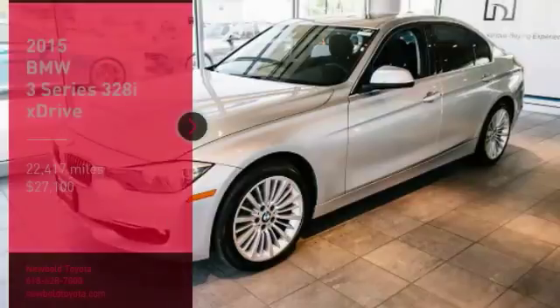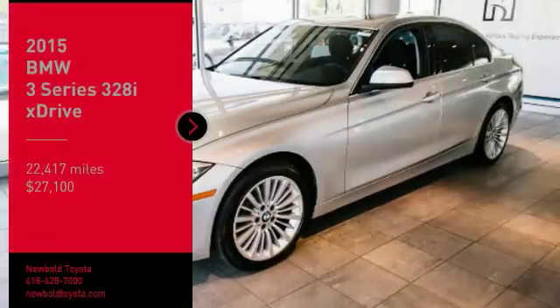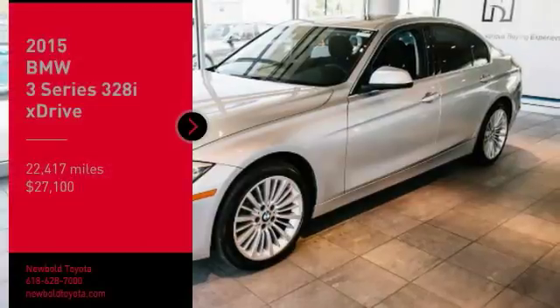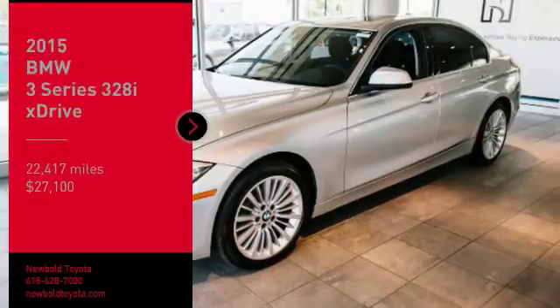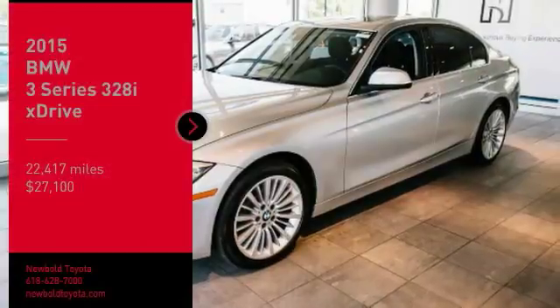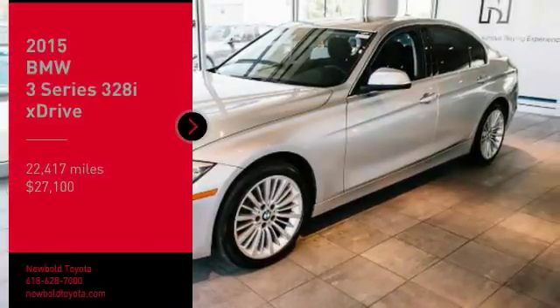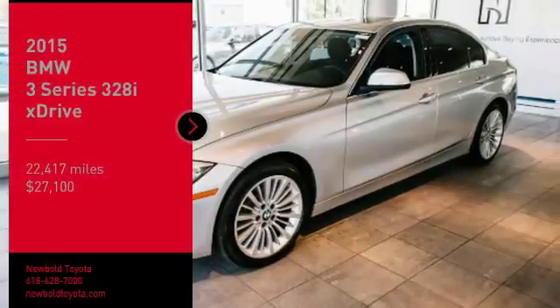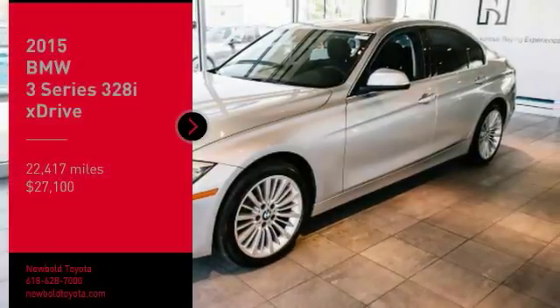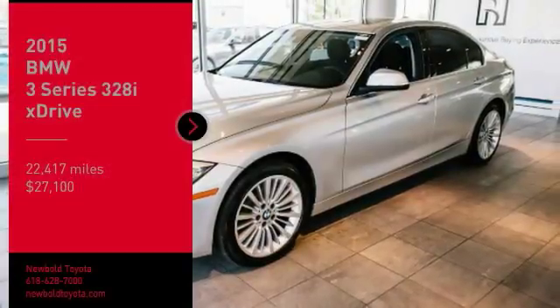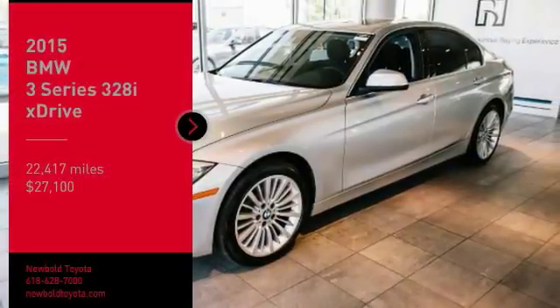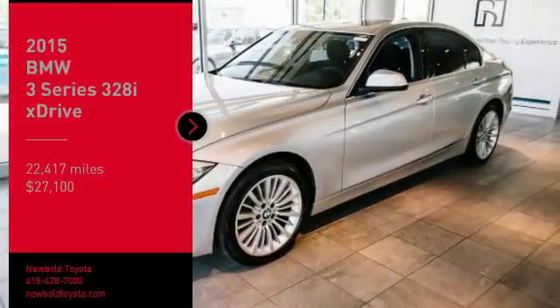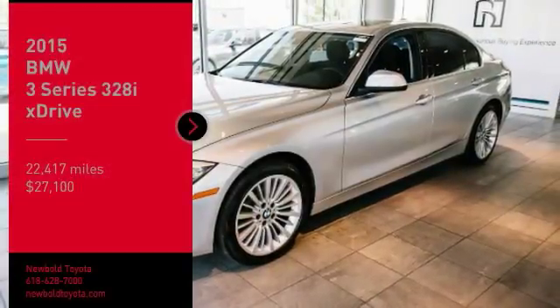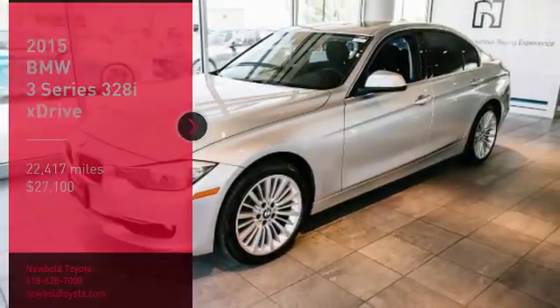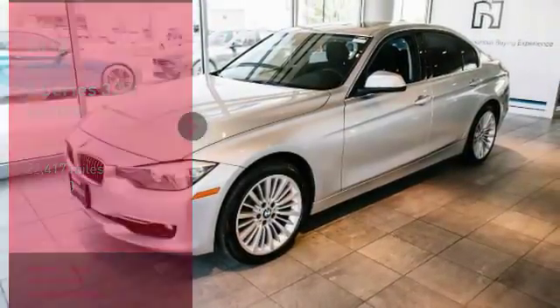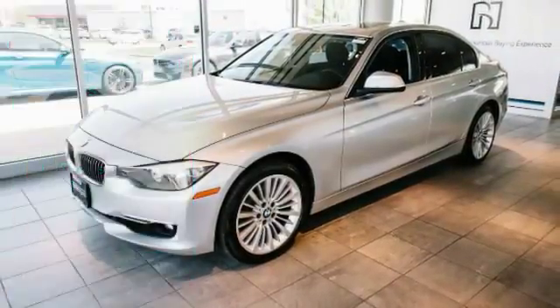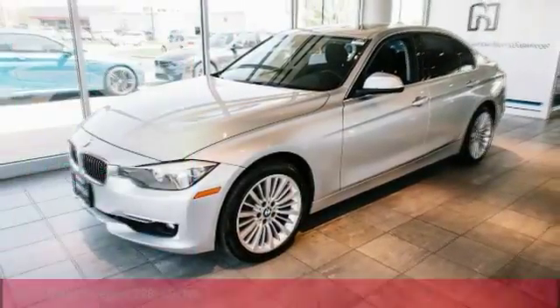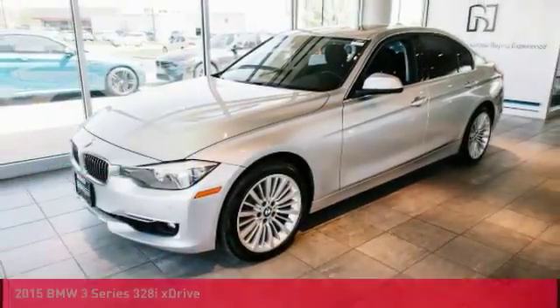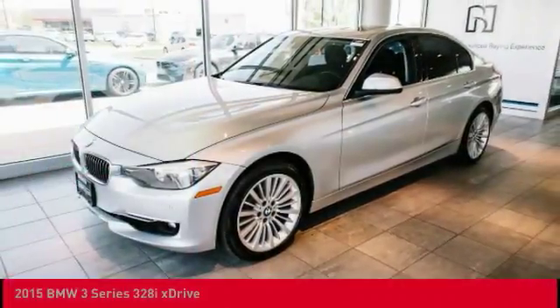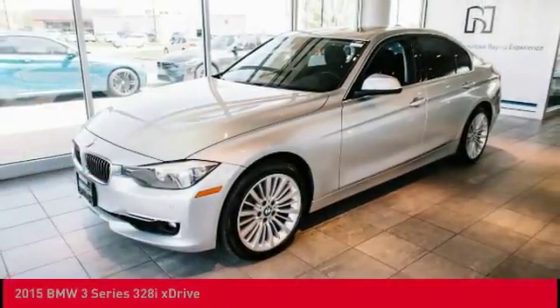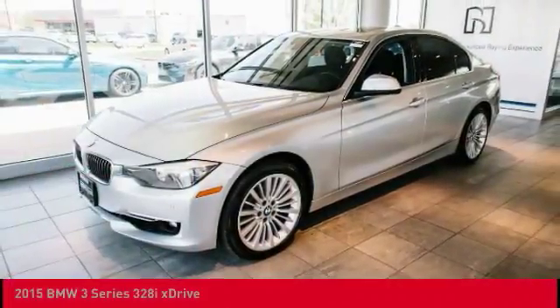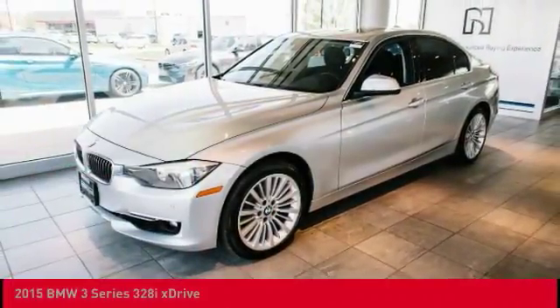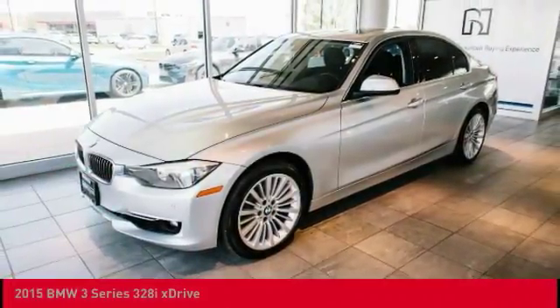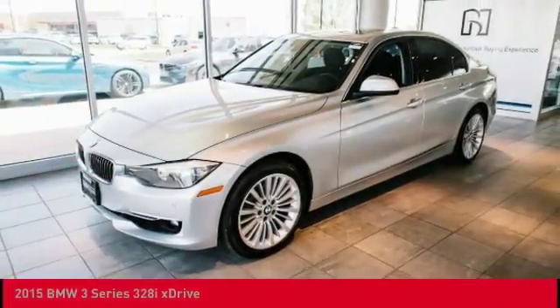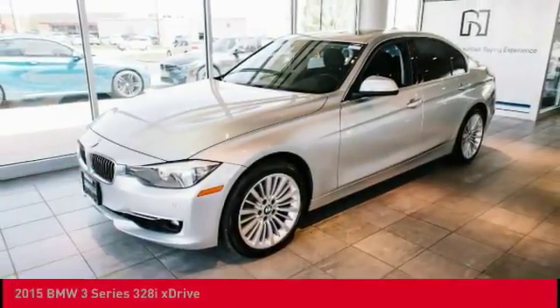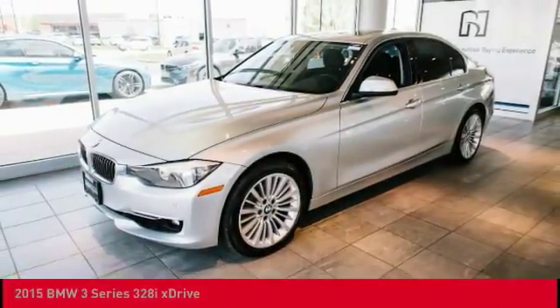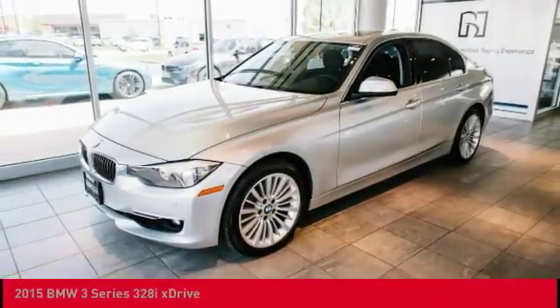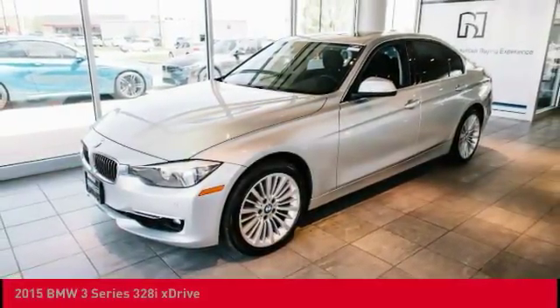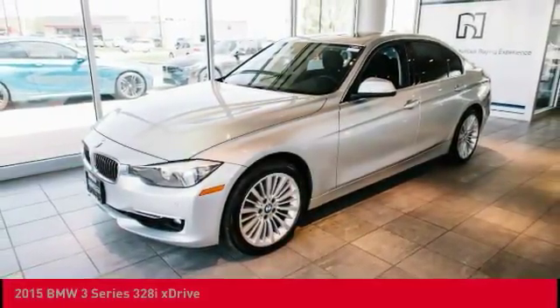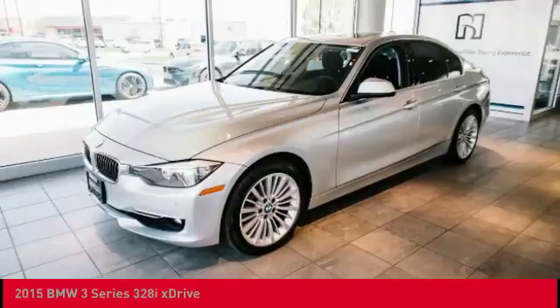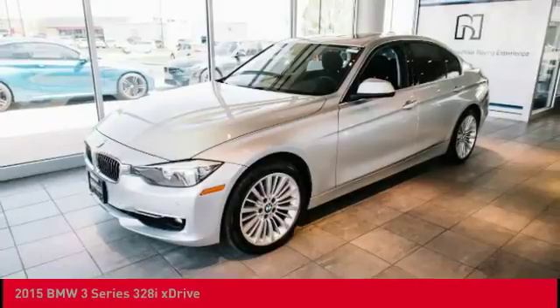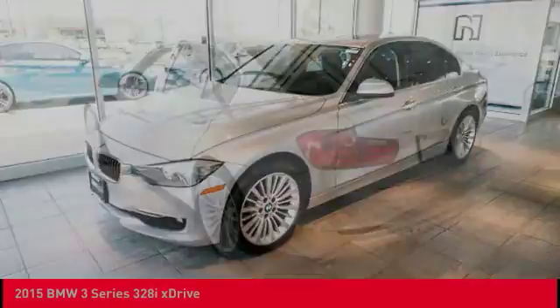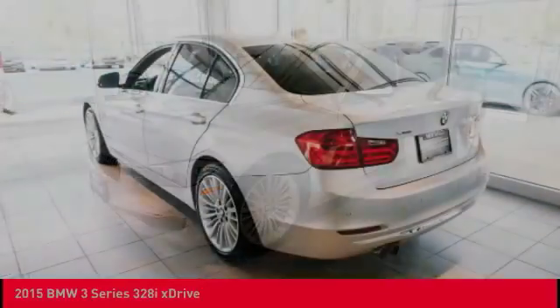Come test drive the 2015 3 Series. Proof that all good things come in threes.